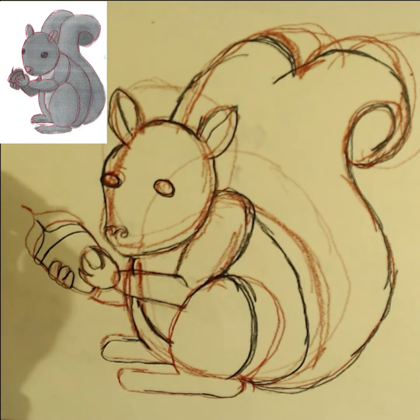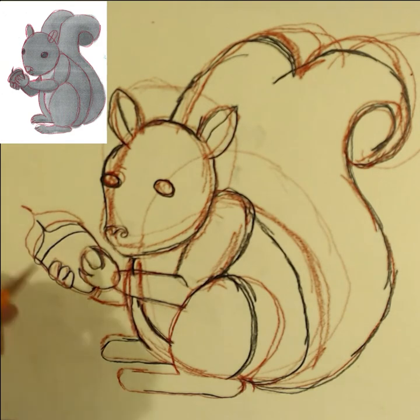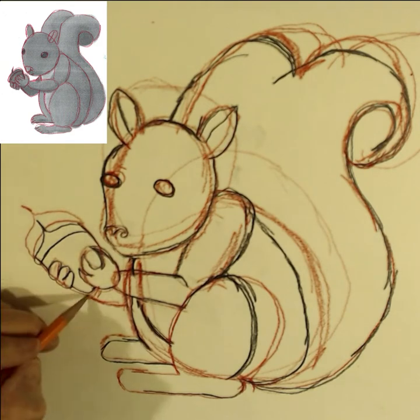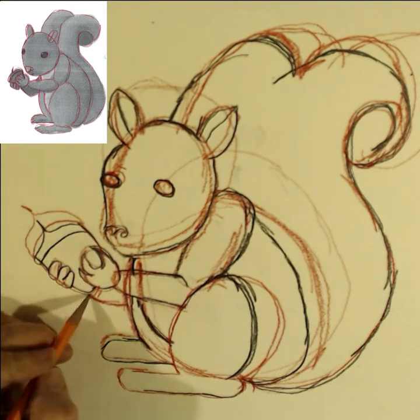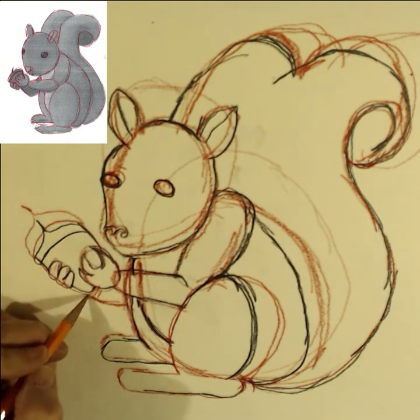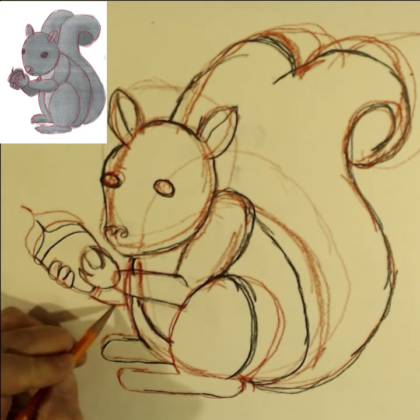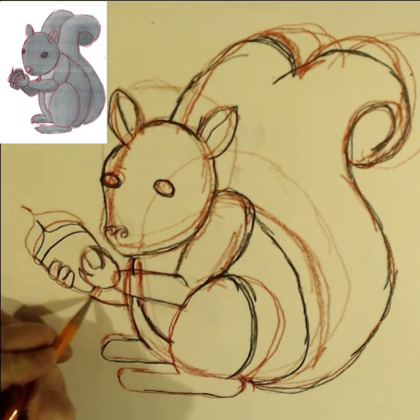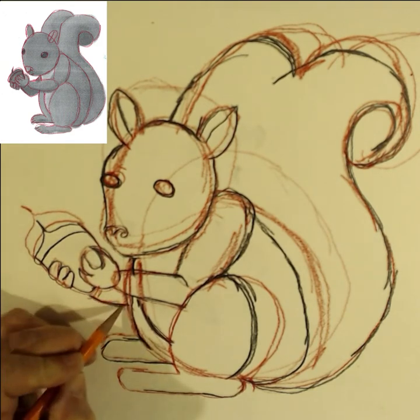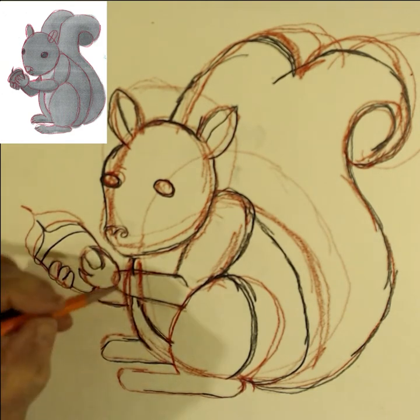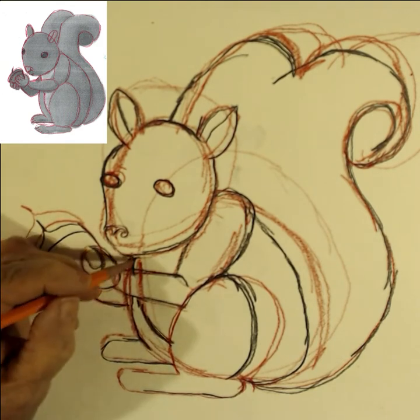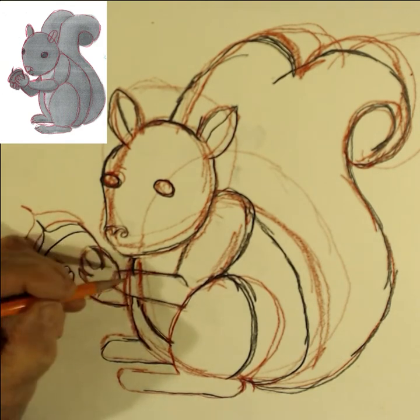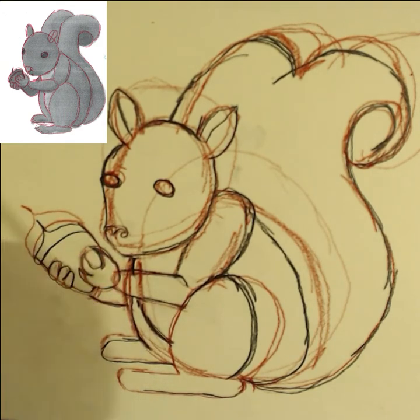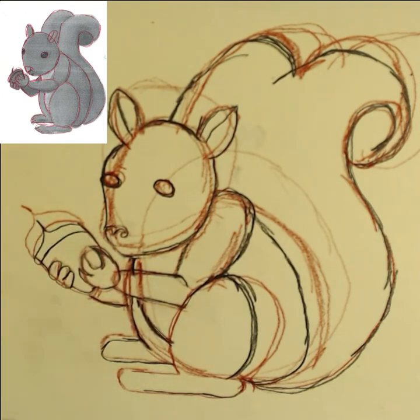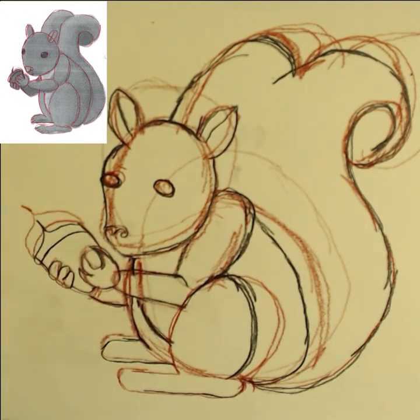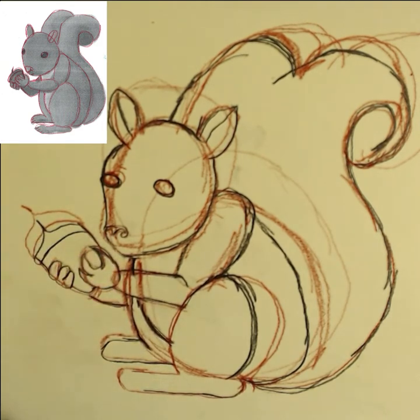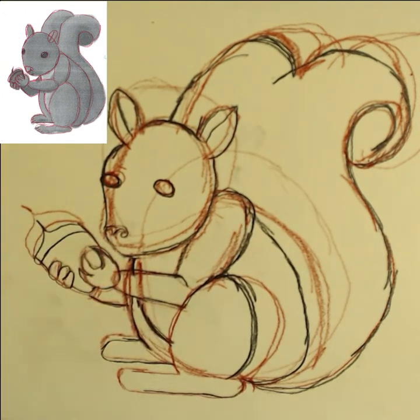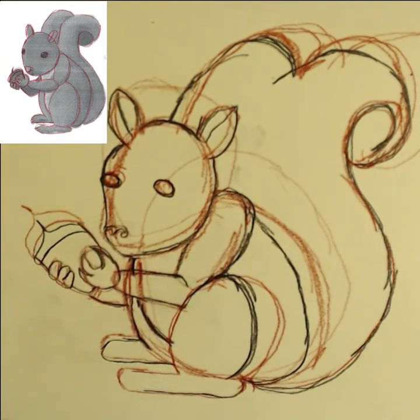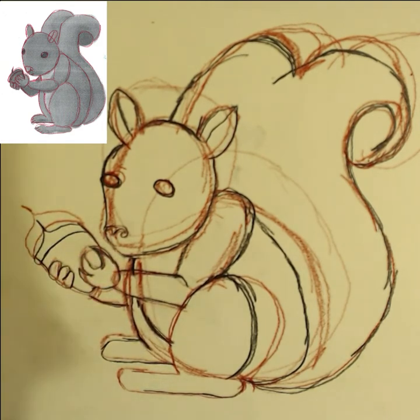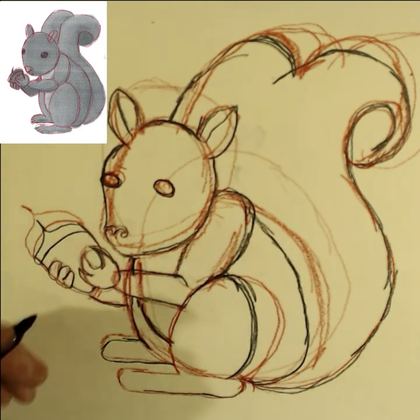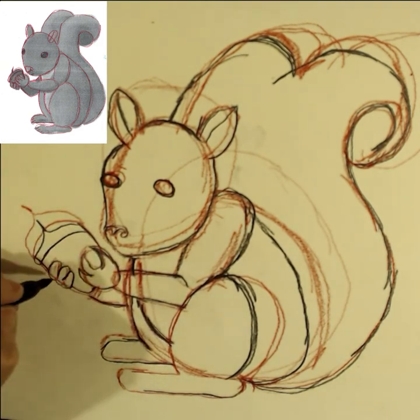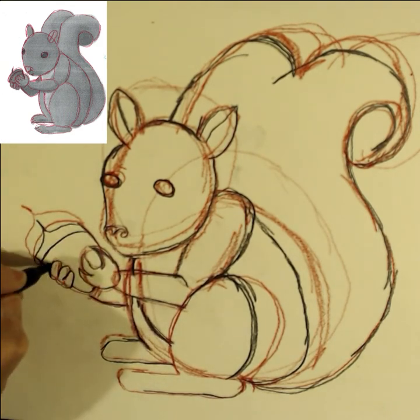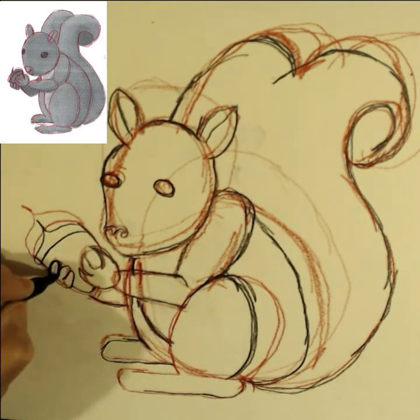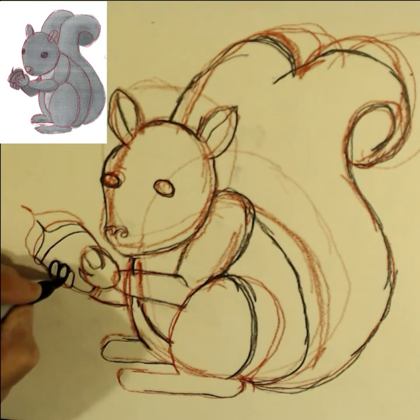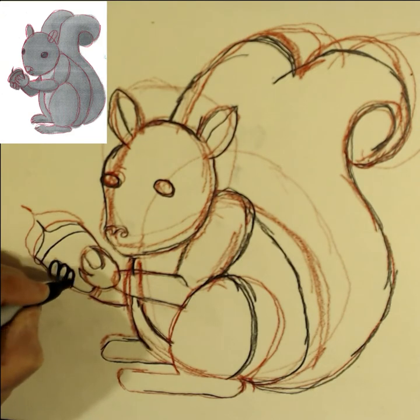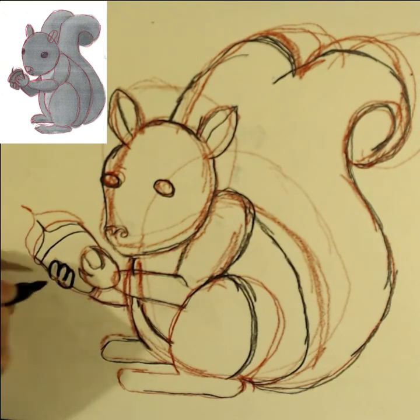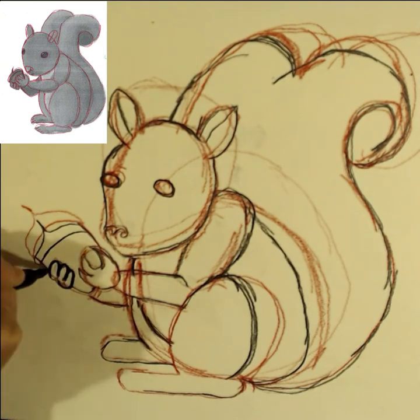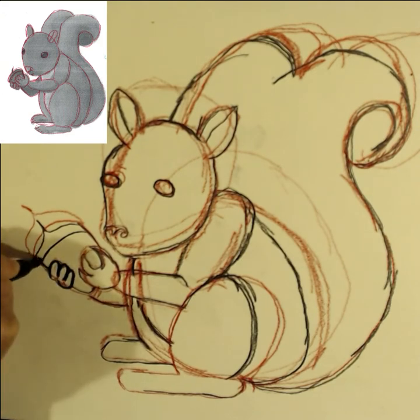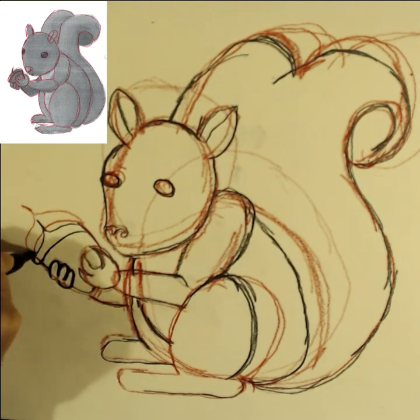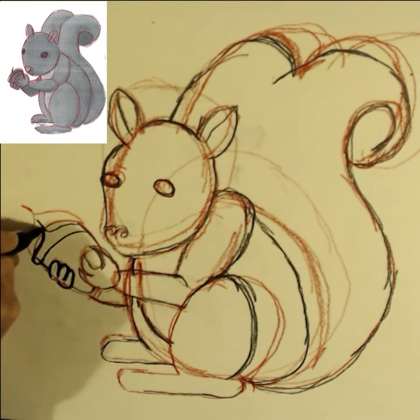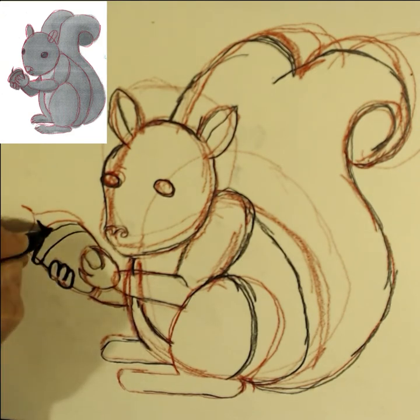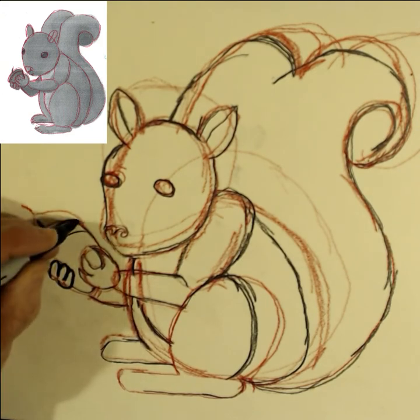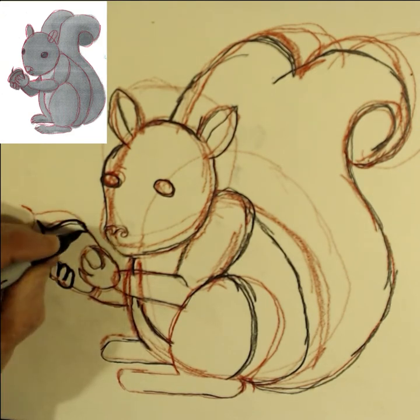So the red lines, even if they're mistaken lines, become guidelines for the black pencil.